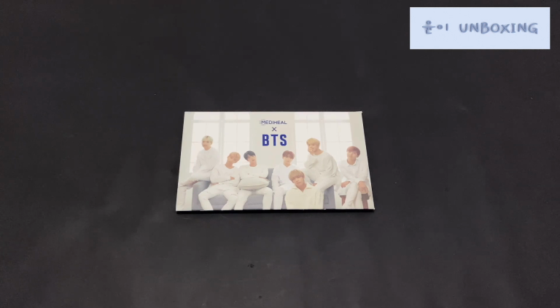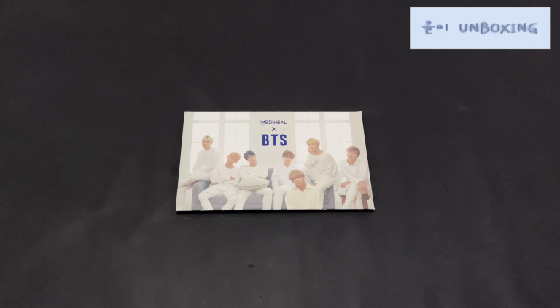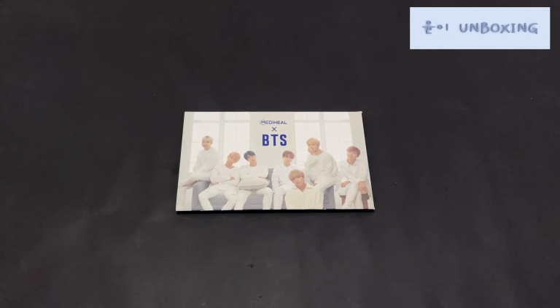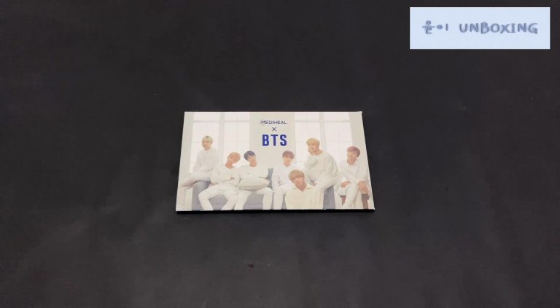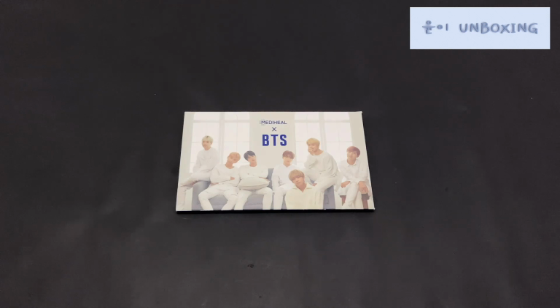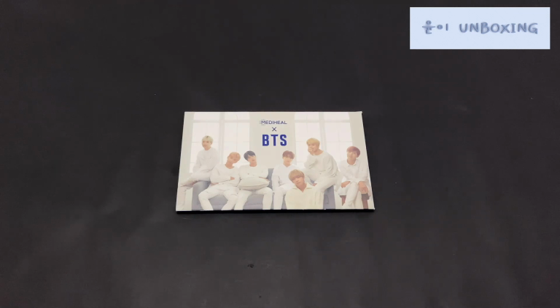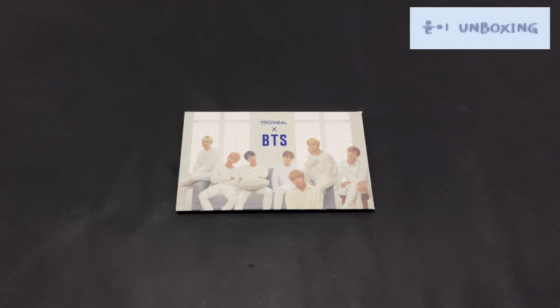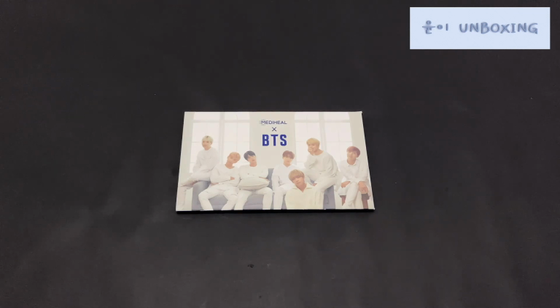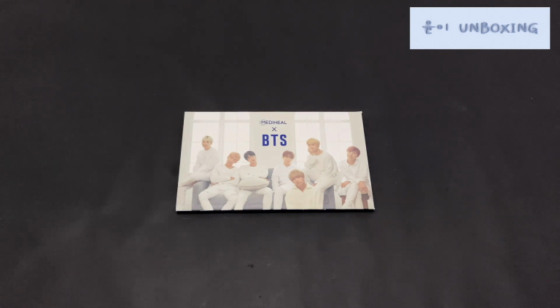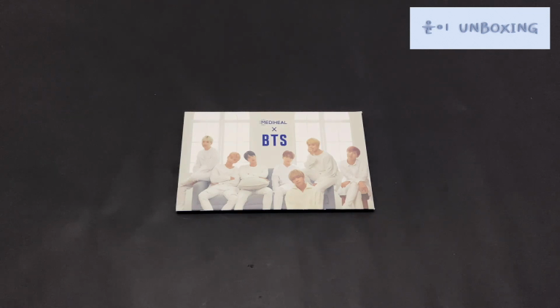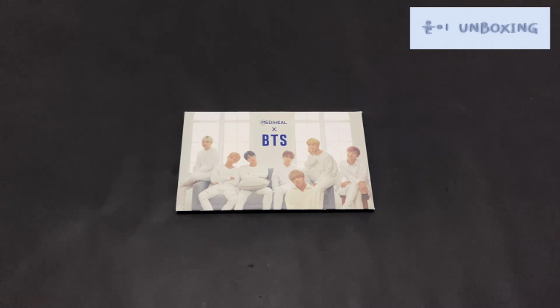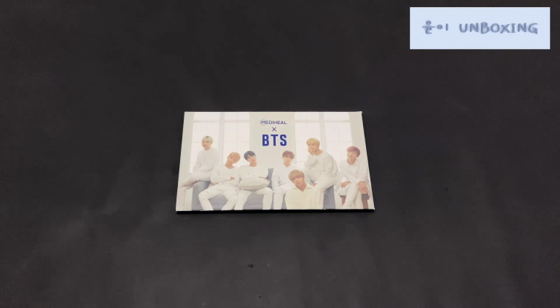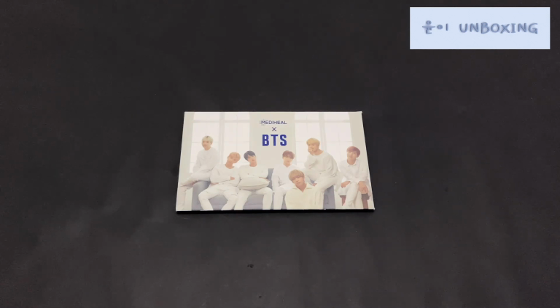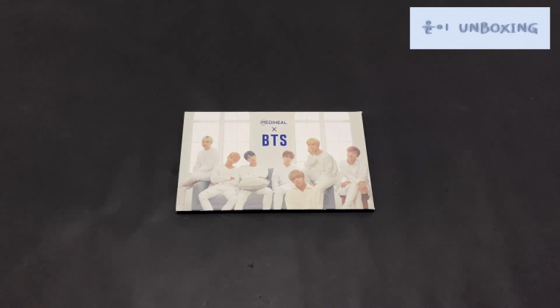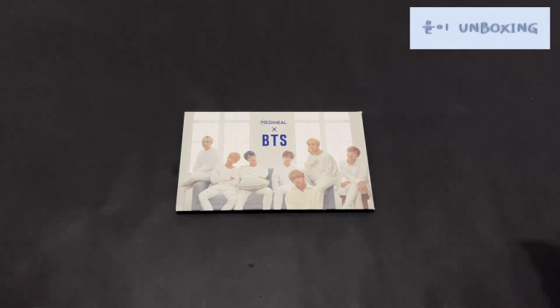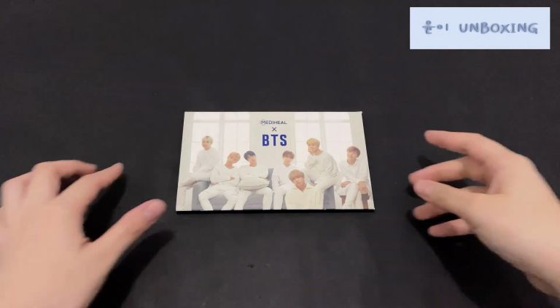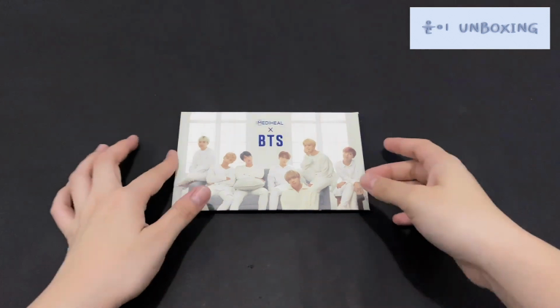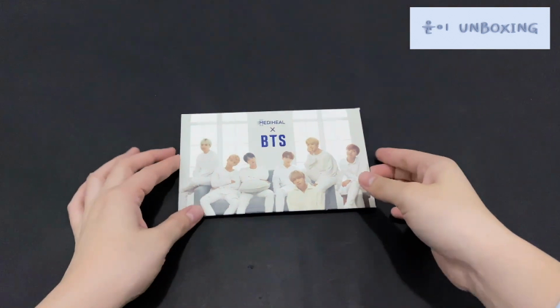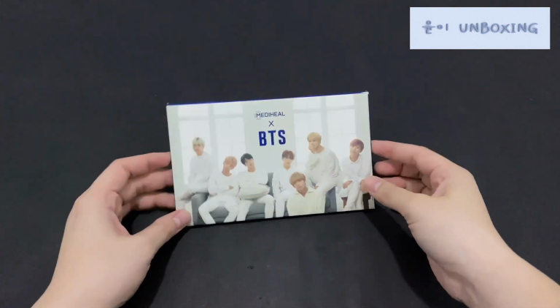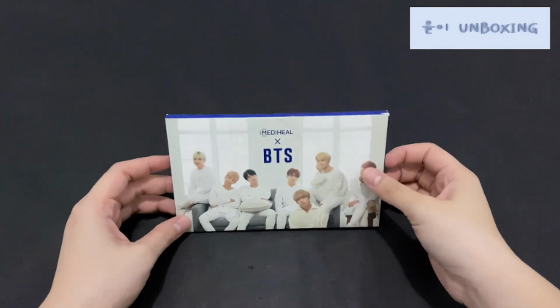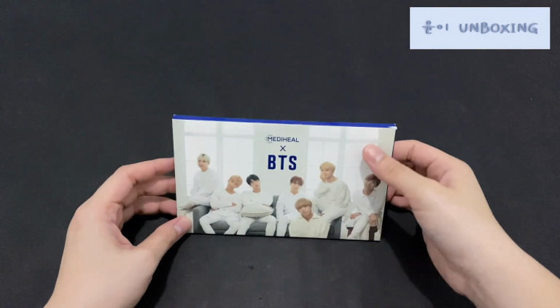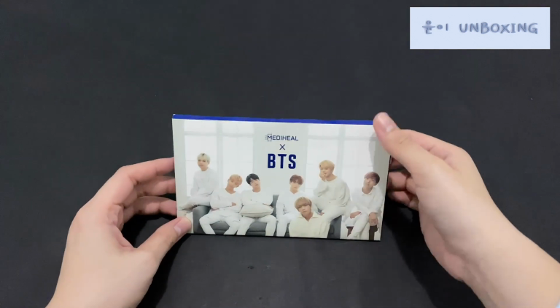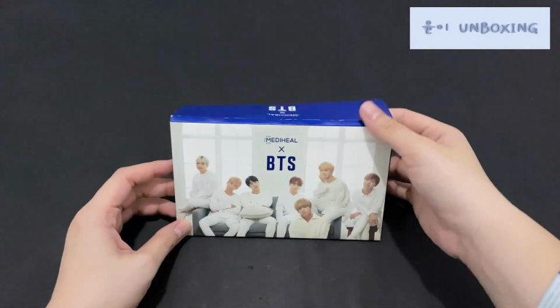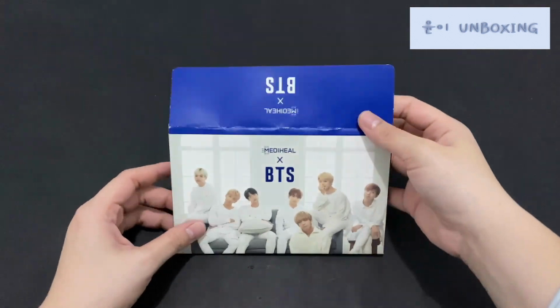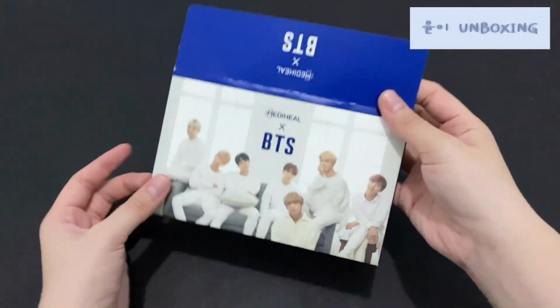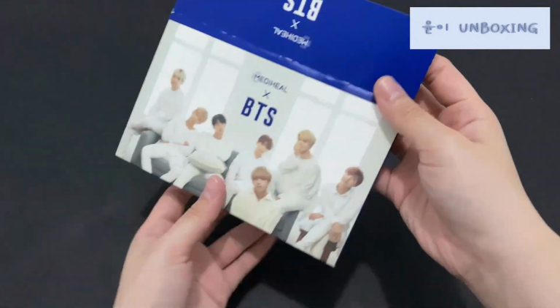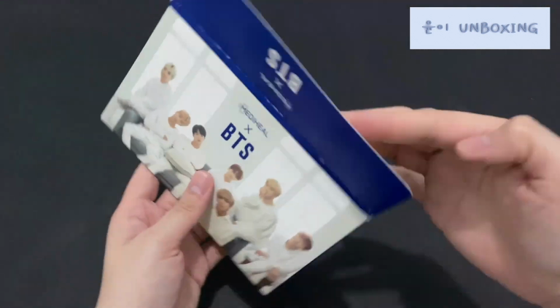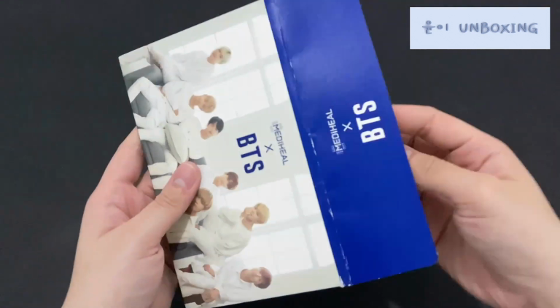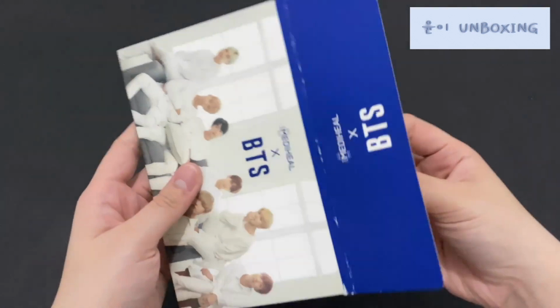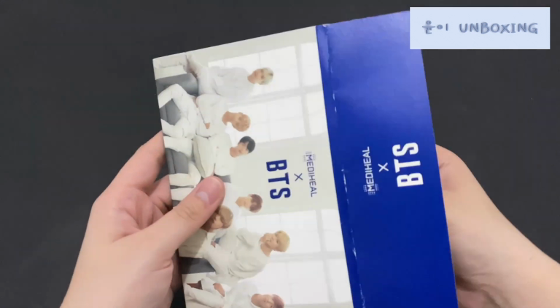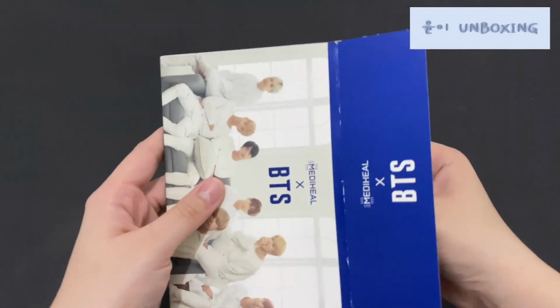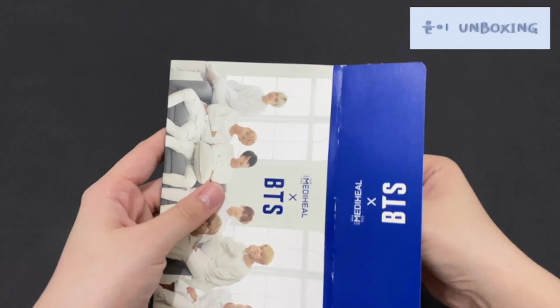Next we have the Metahill Arts BTS photo card. I already have this and I did an unboxing on all the items, so I'll leave the link in the eye card above. Let's just take a quick look at this.